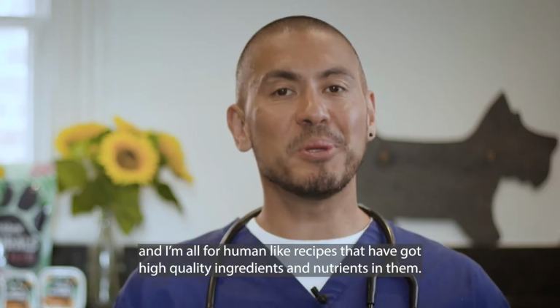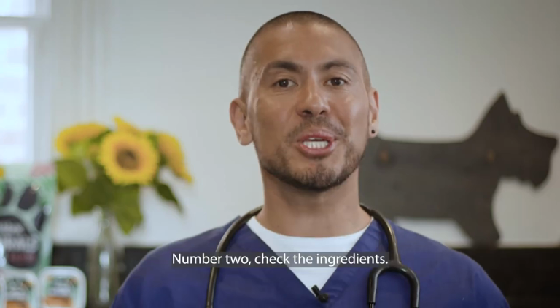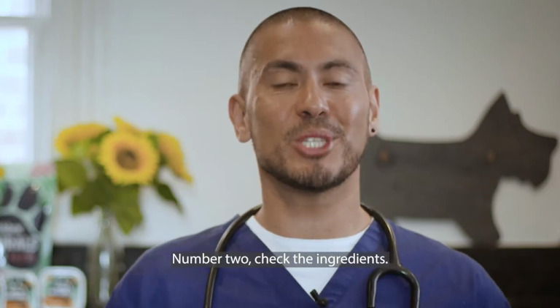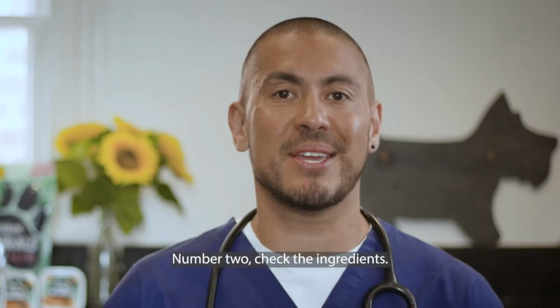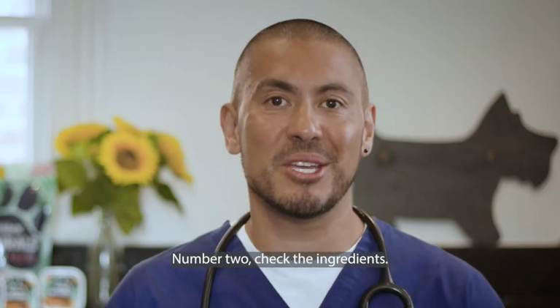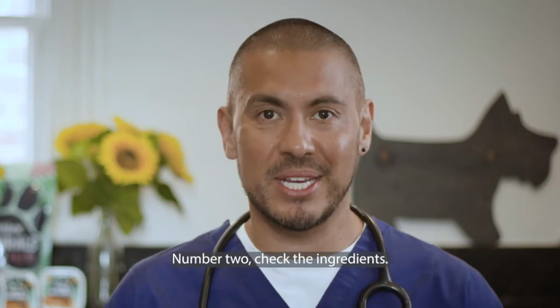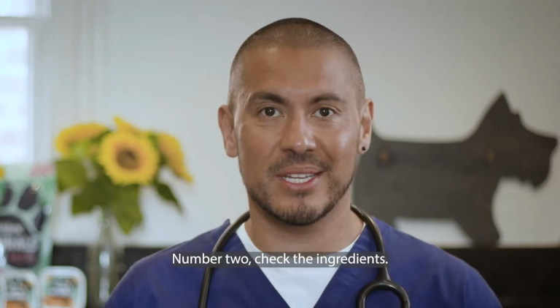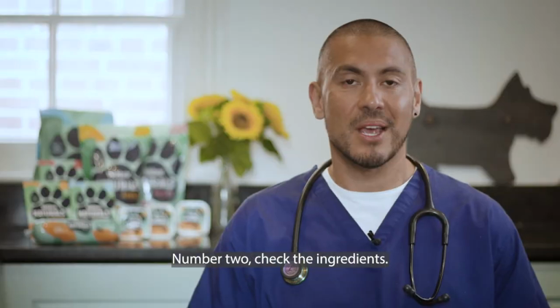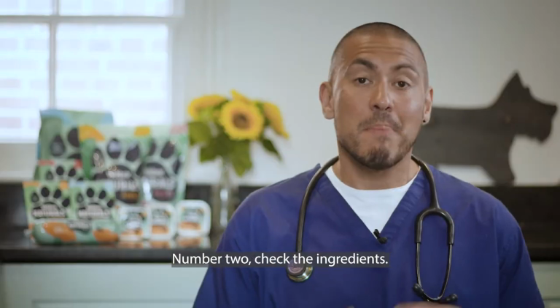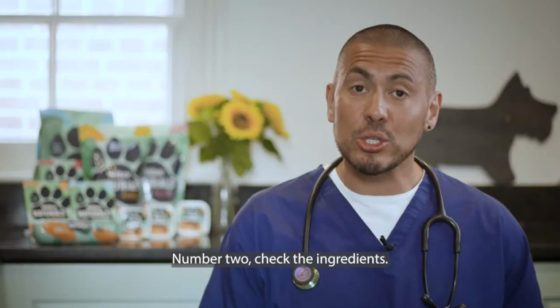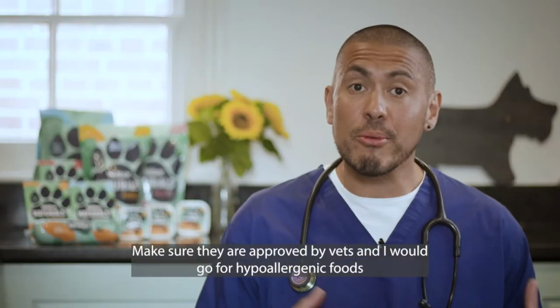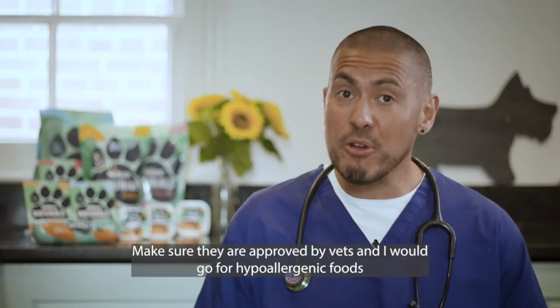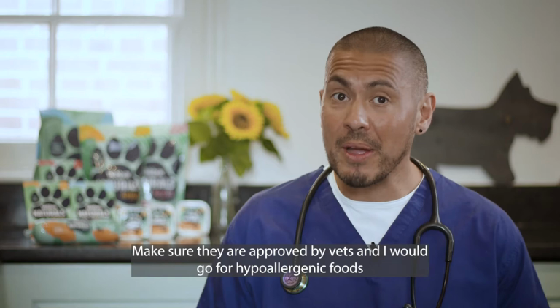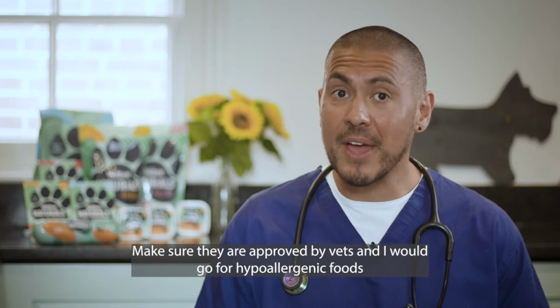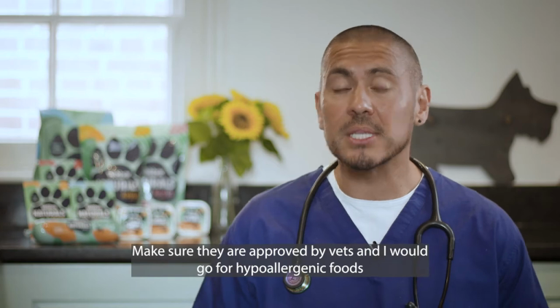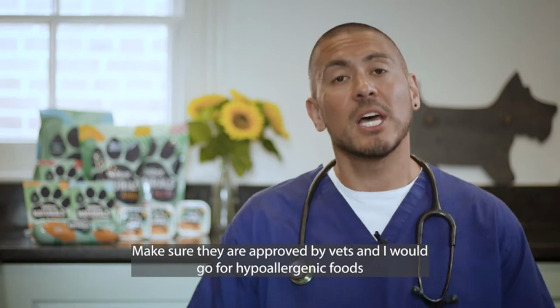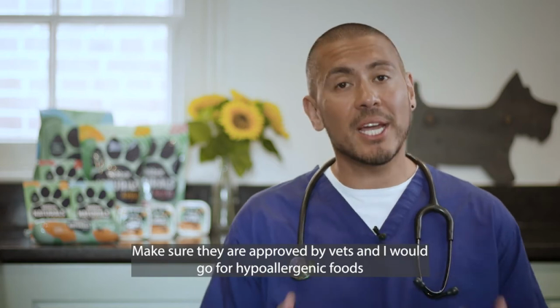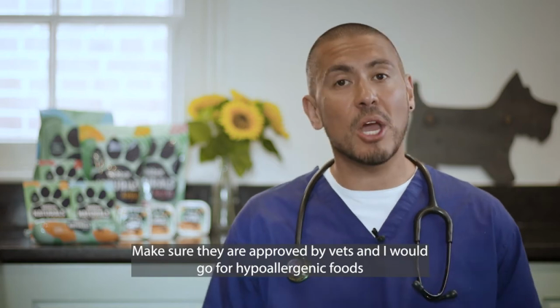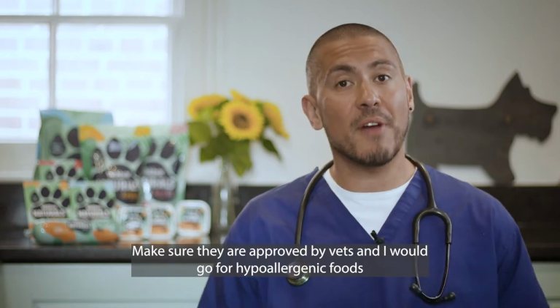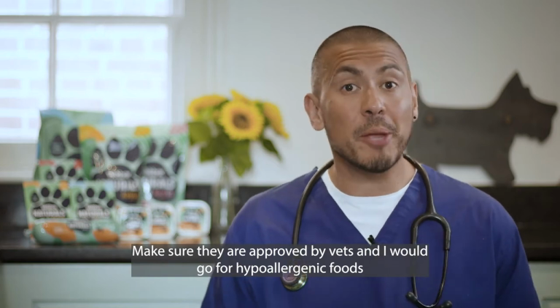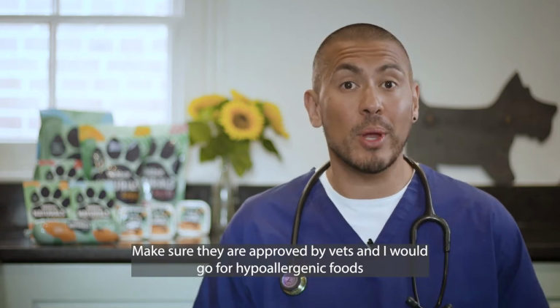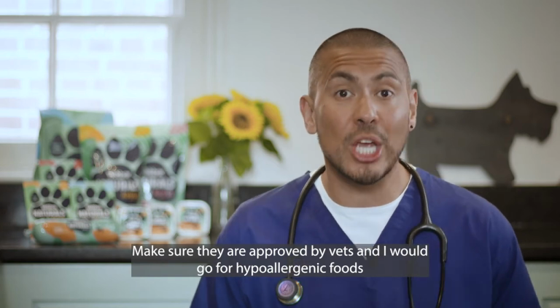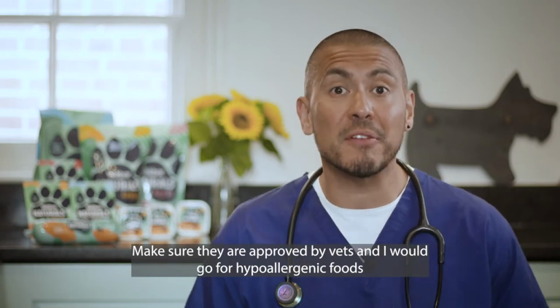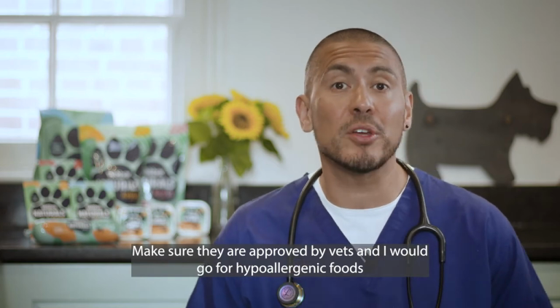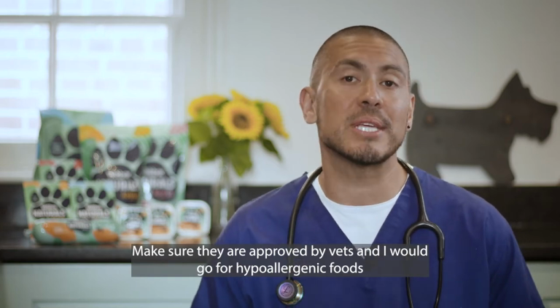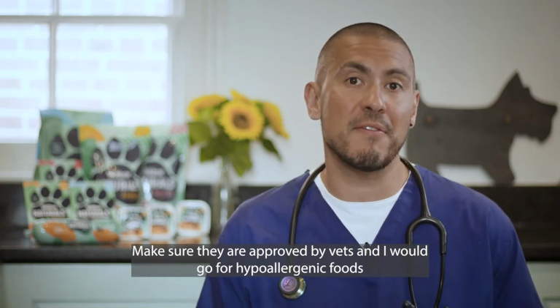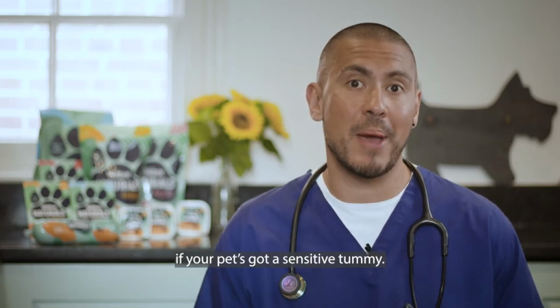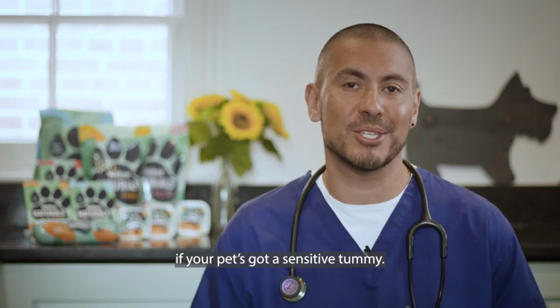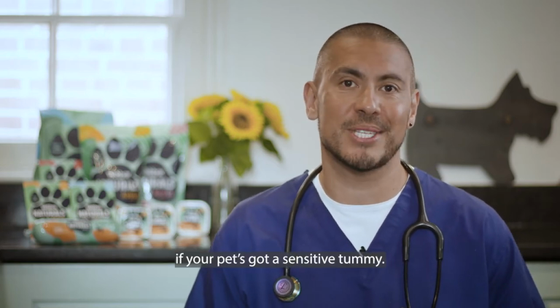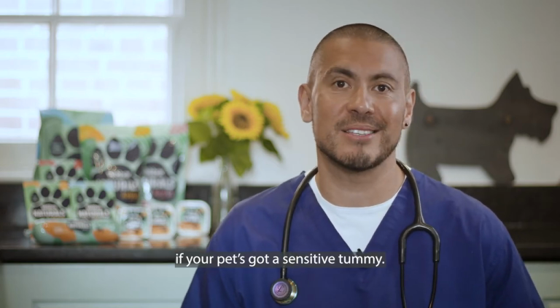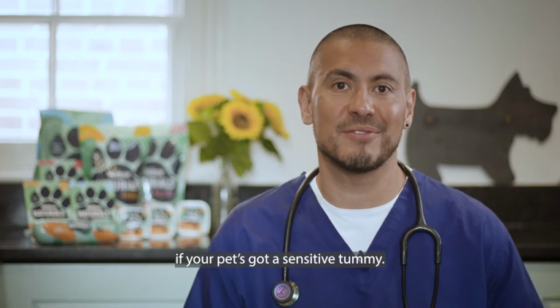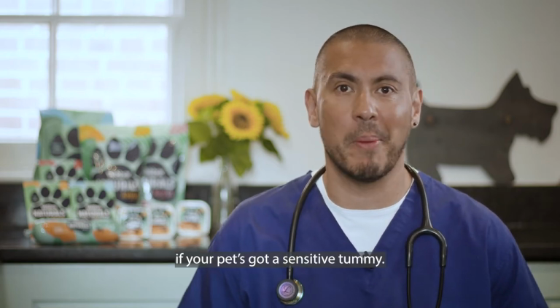Number two, check the ingredients. Make sure they're approved by vets, and I'd go for hypoallergenic foods if your pet's got a sensitive tummy.